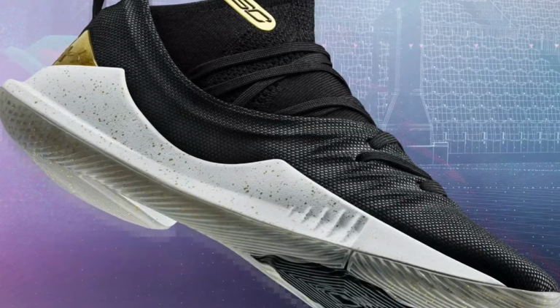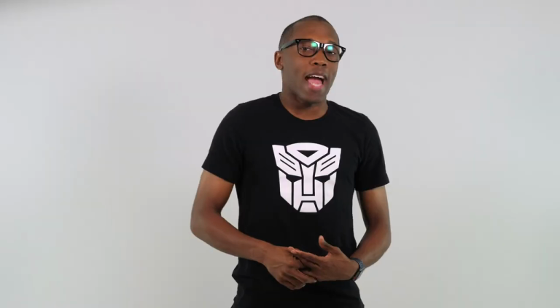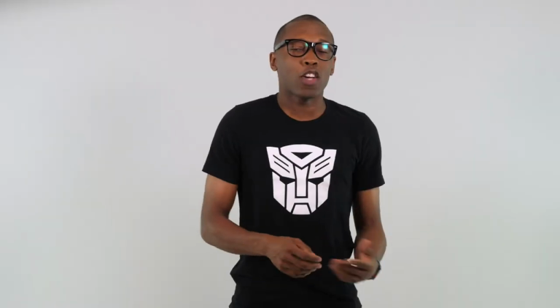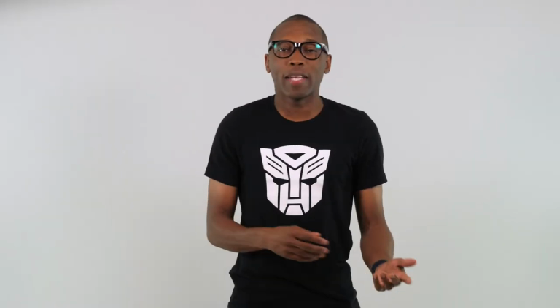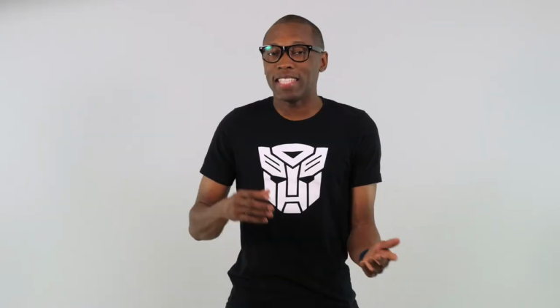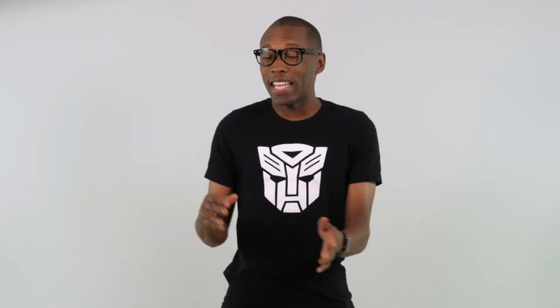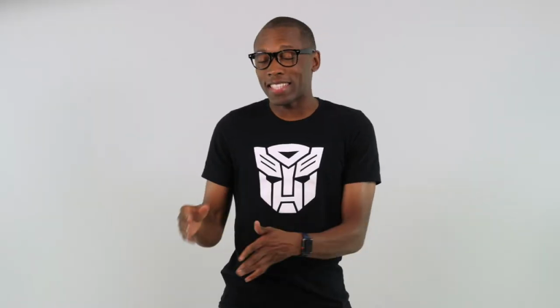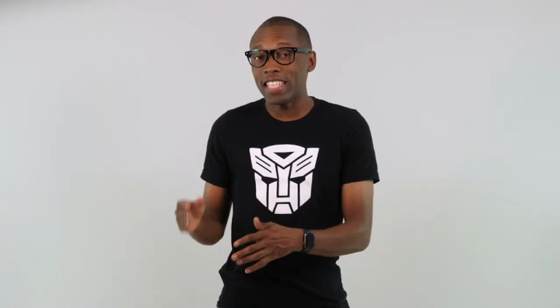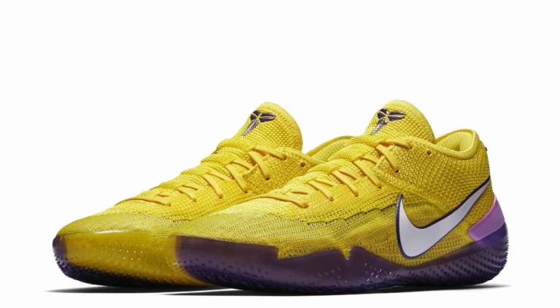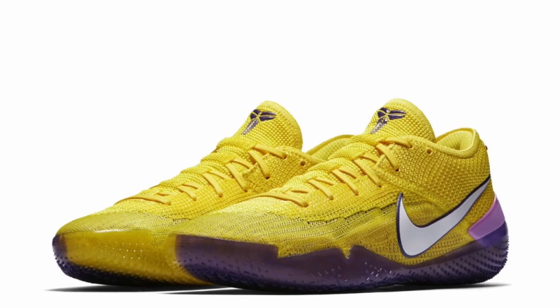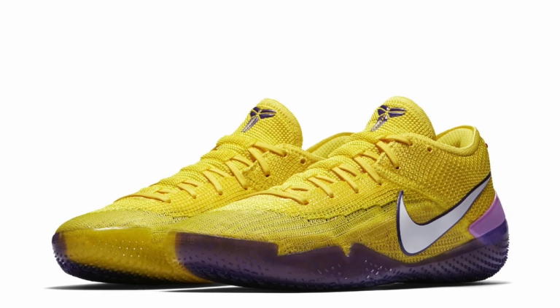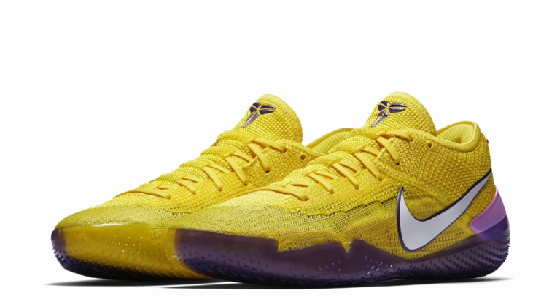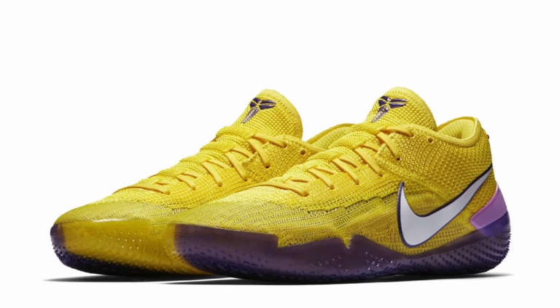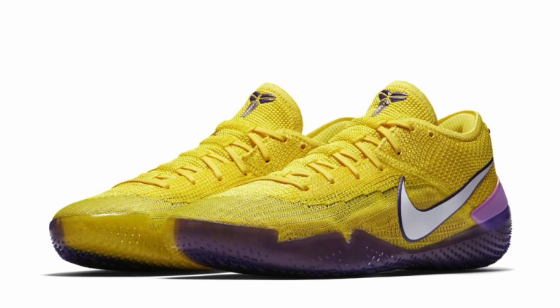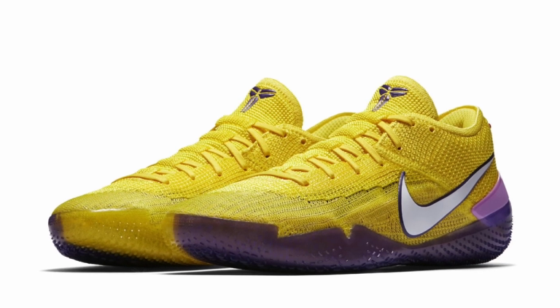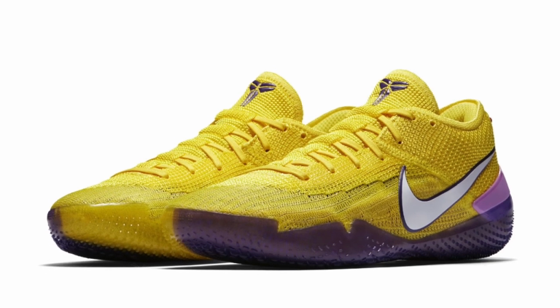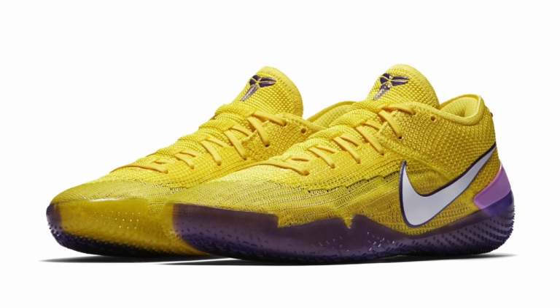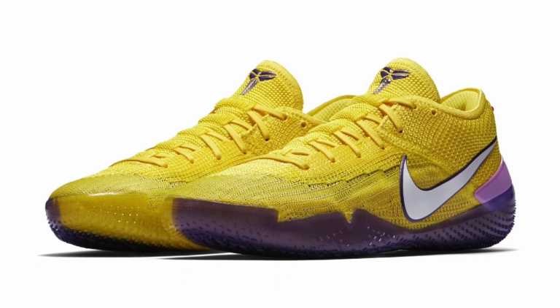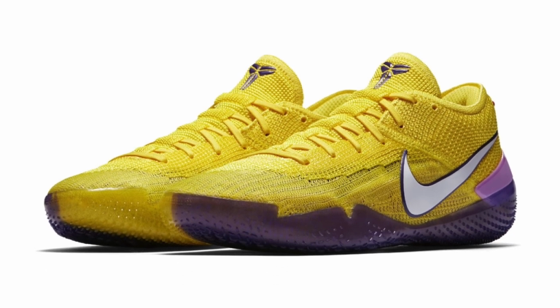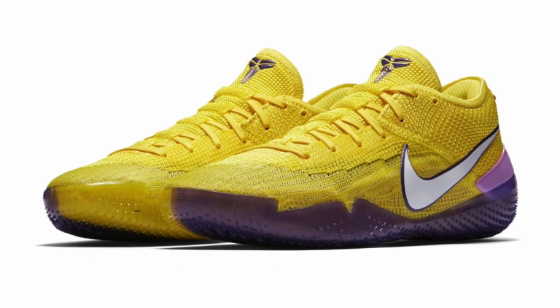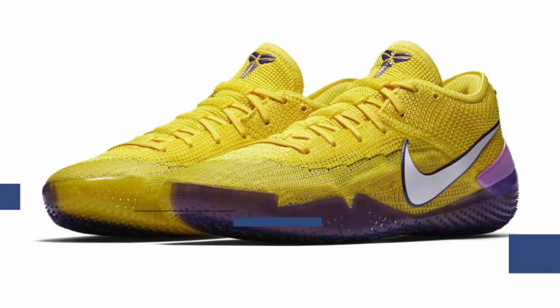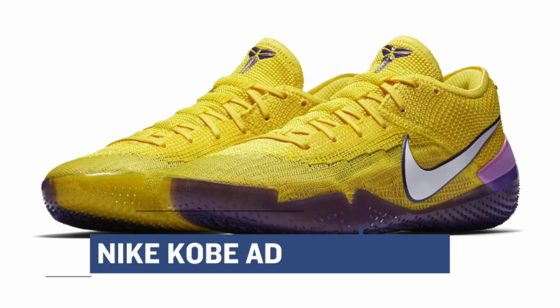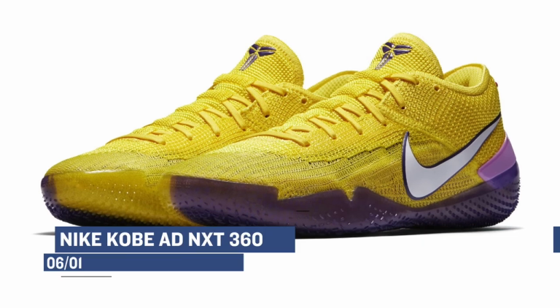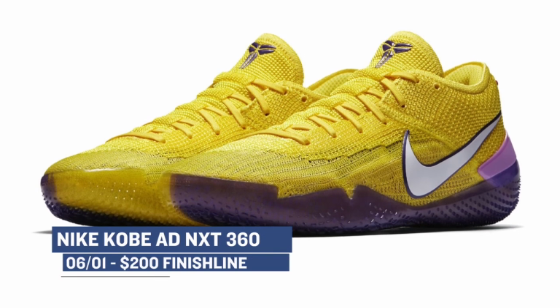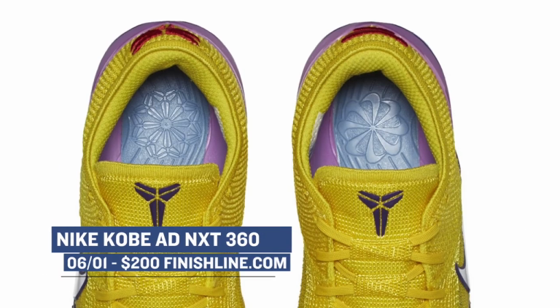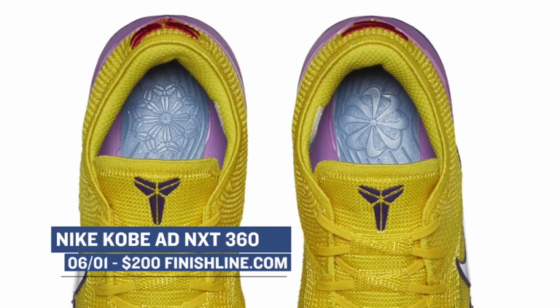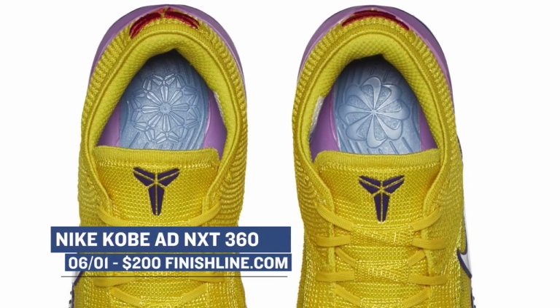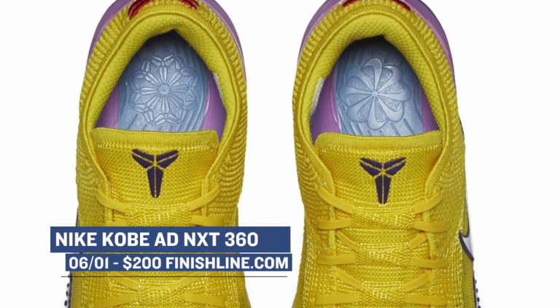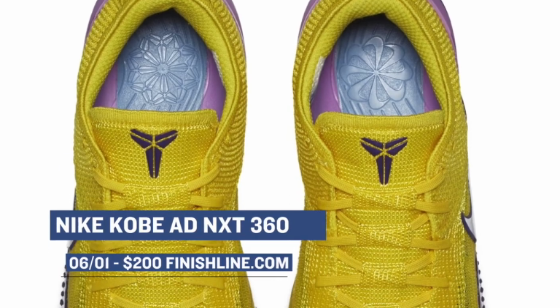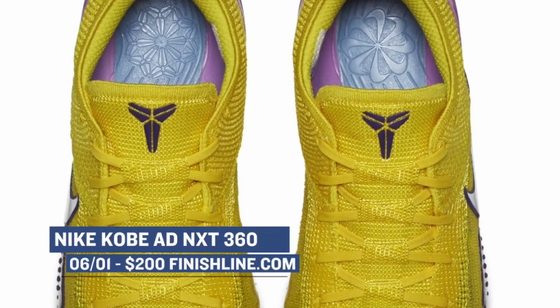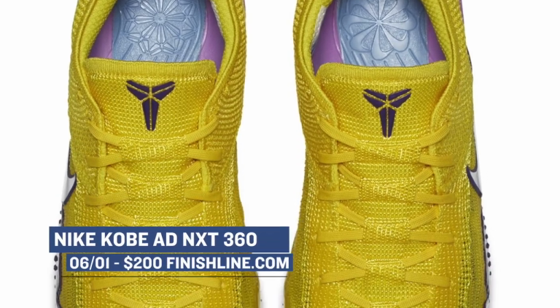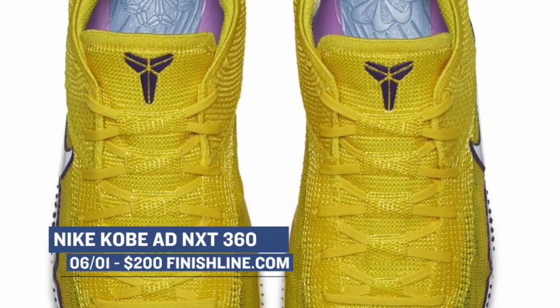We have the Nike Kobe ADNXT 360. This is definitely one of the brightest colorways I've seen of this shoe so far, and those will cost you $200.